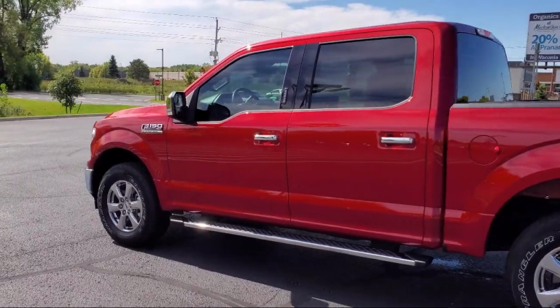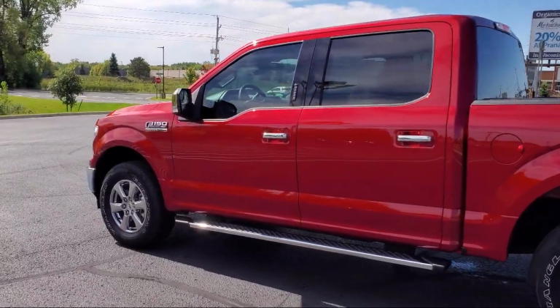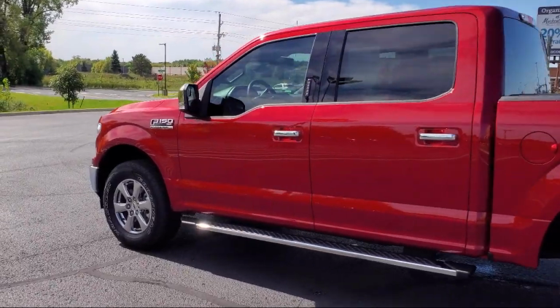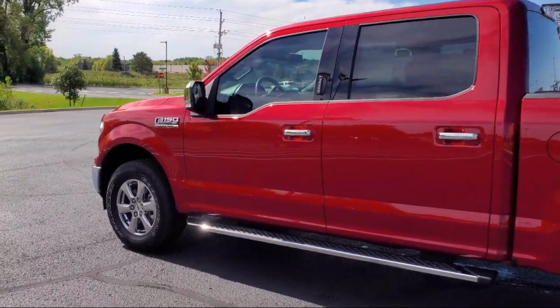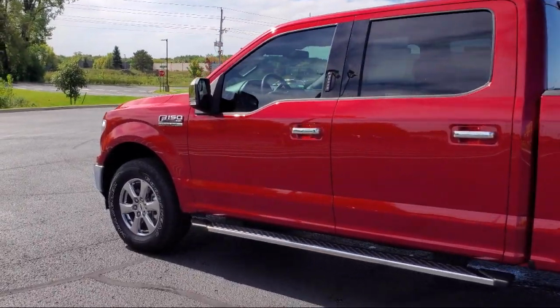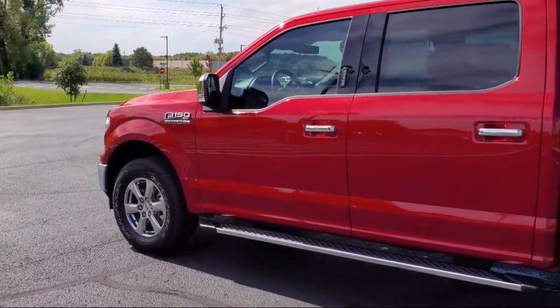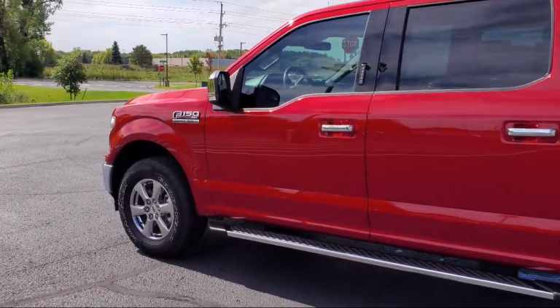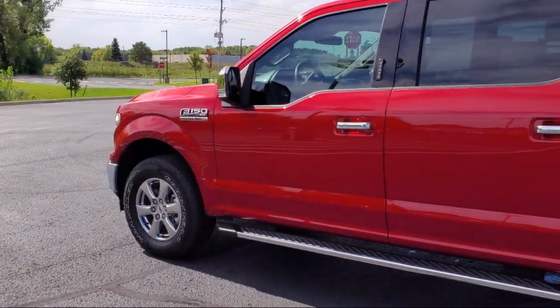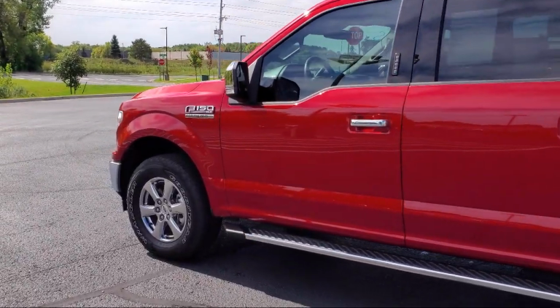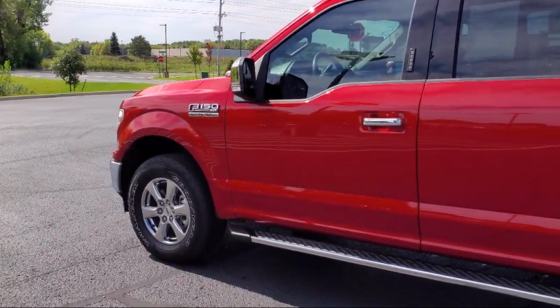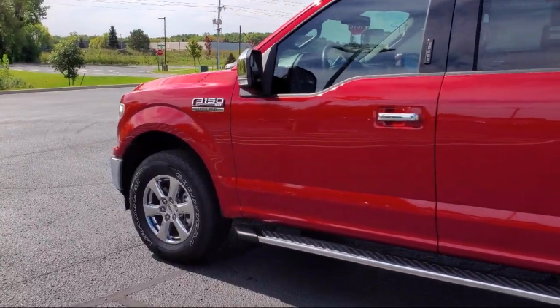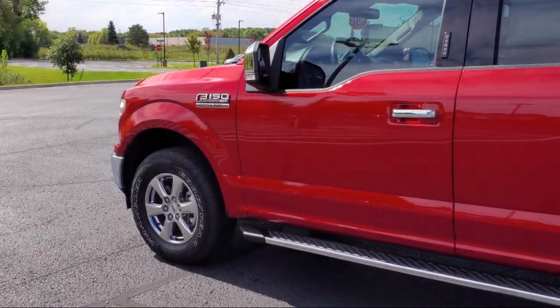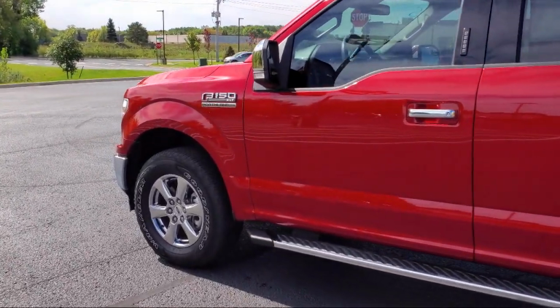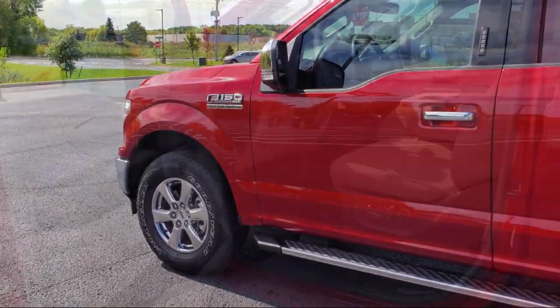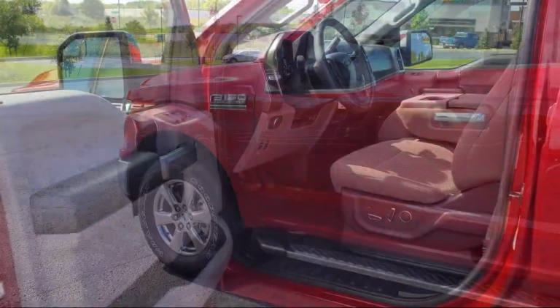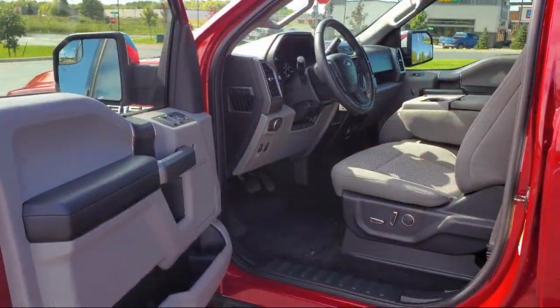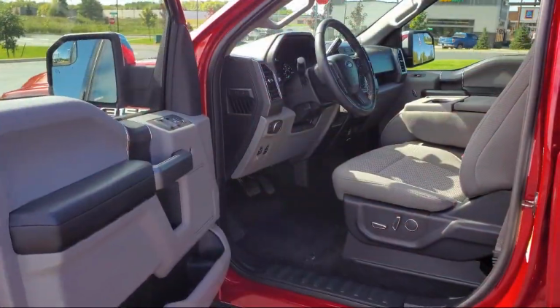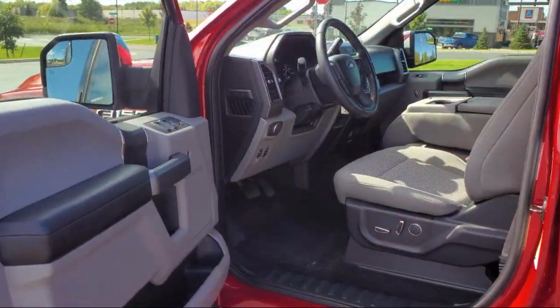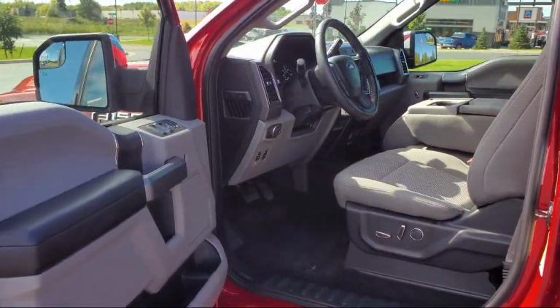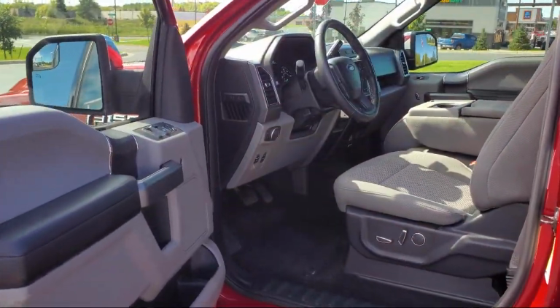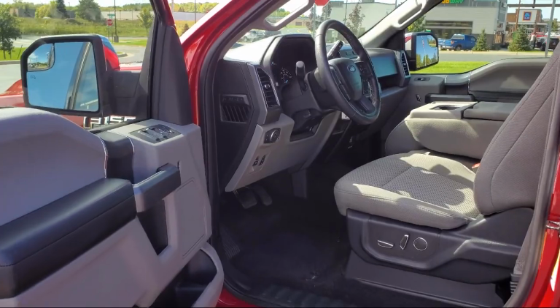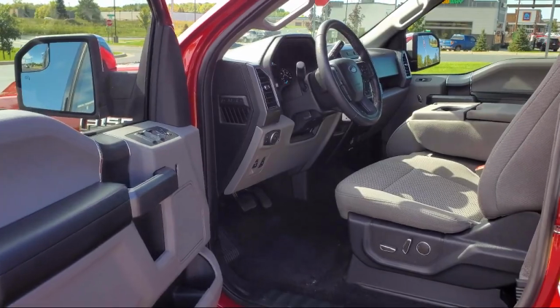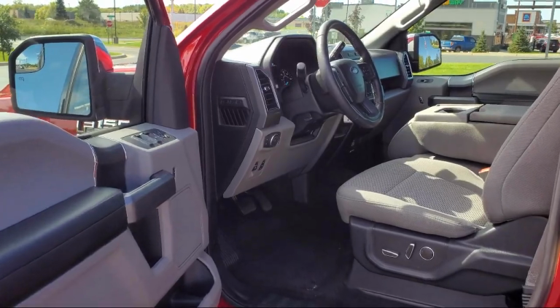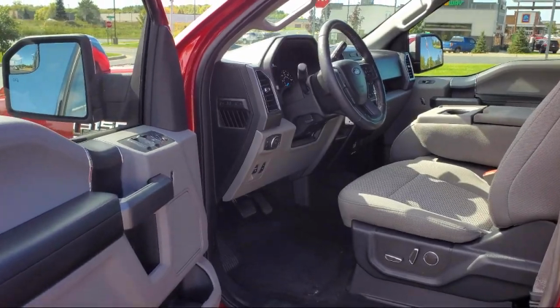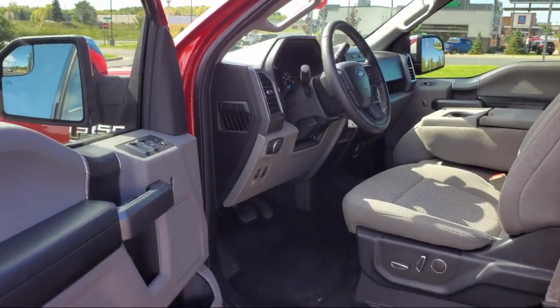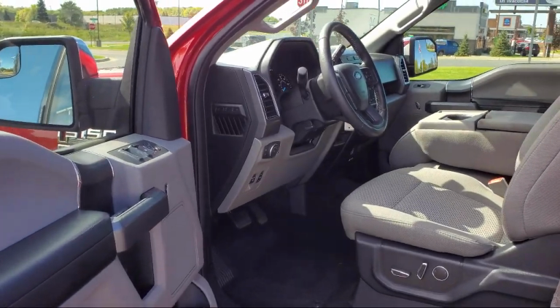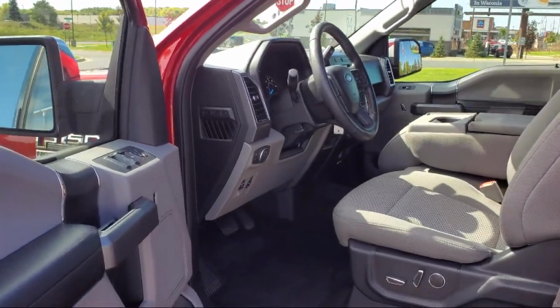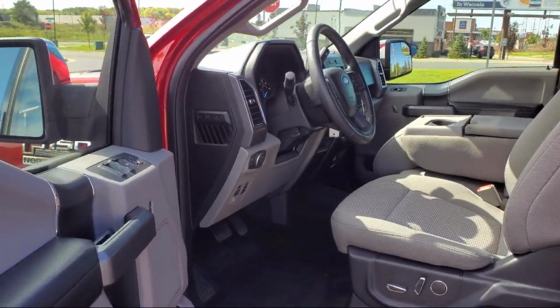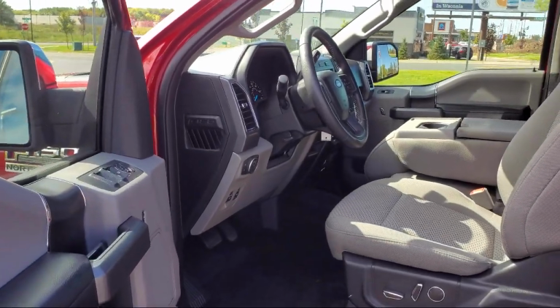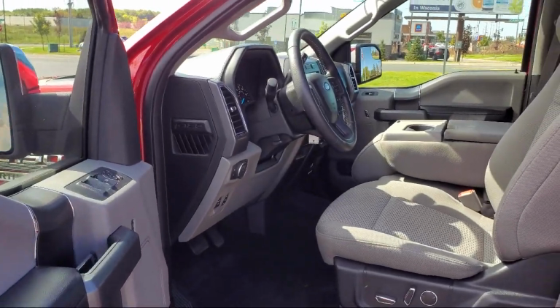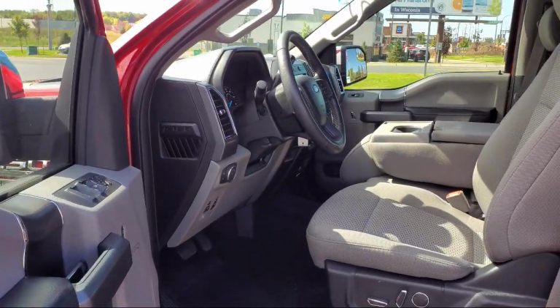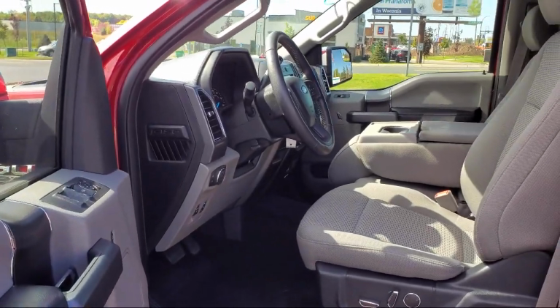It also features stability control, air conditioning, traction control, daytime running lights, and has less than 30,000 miles on the odometer.